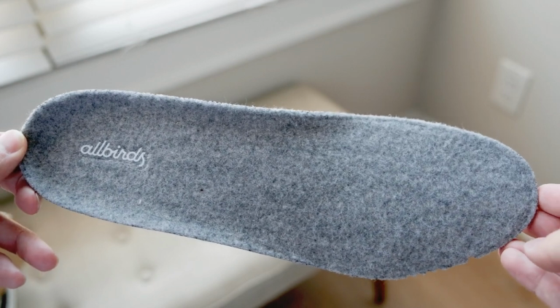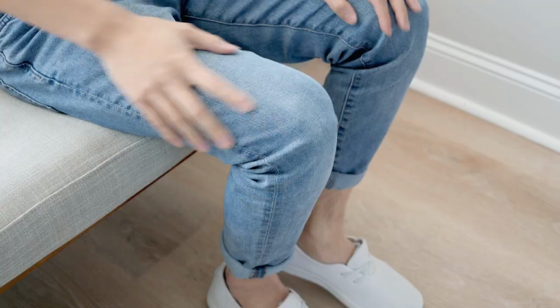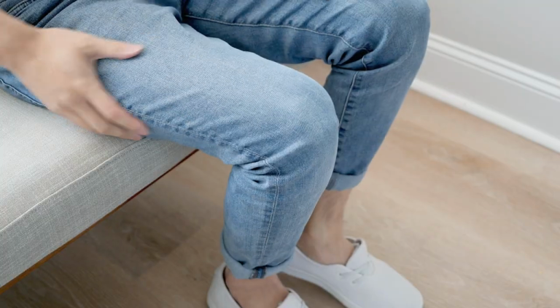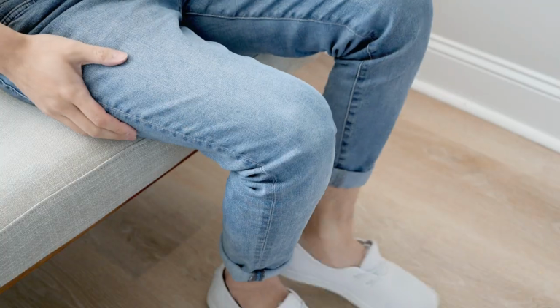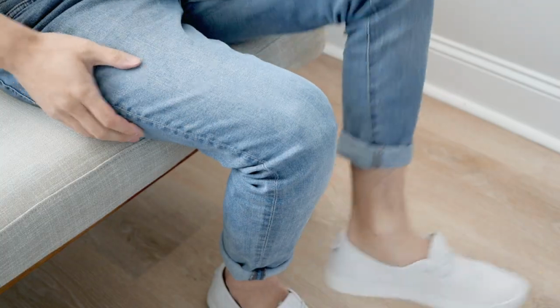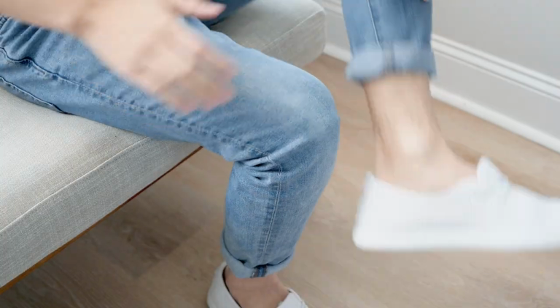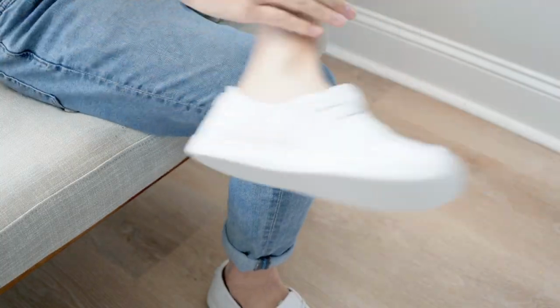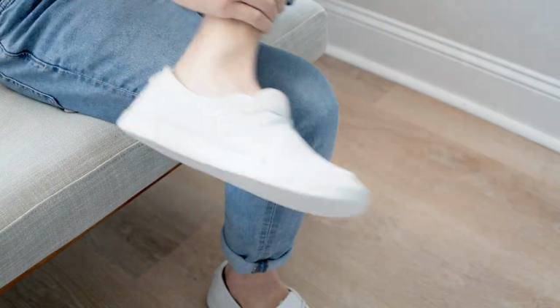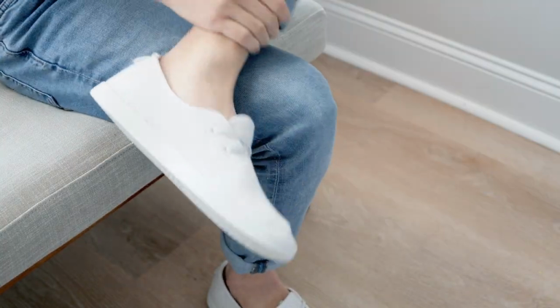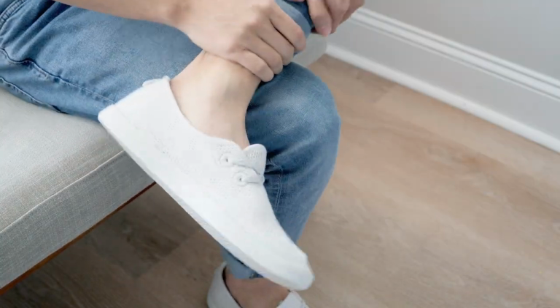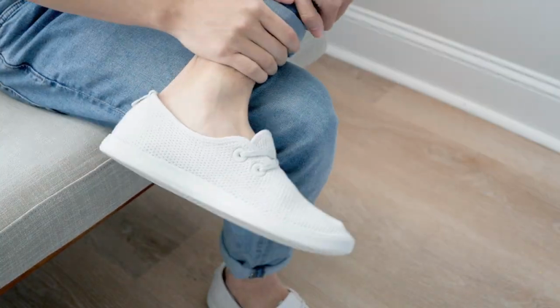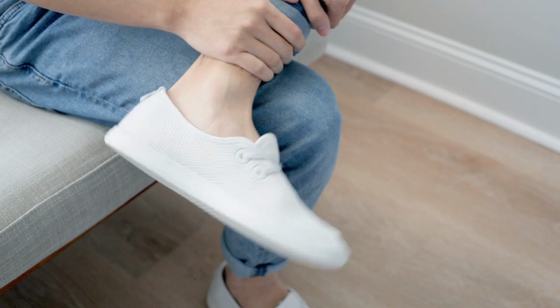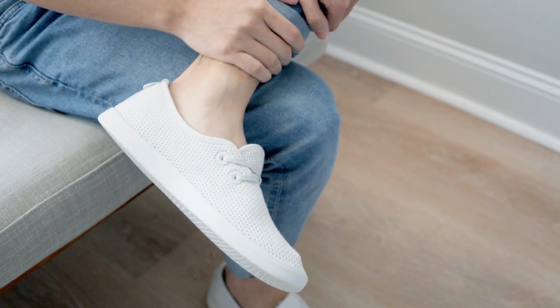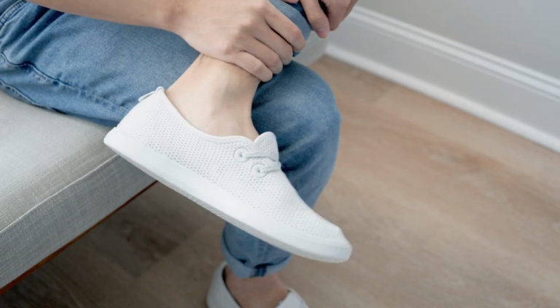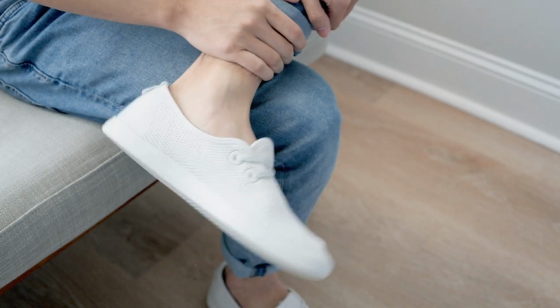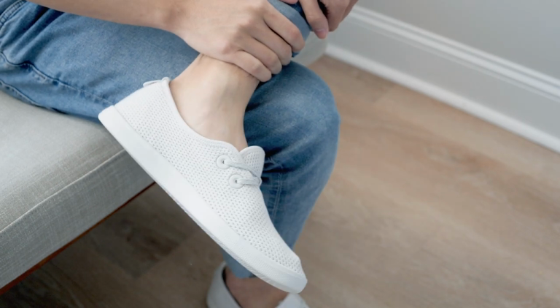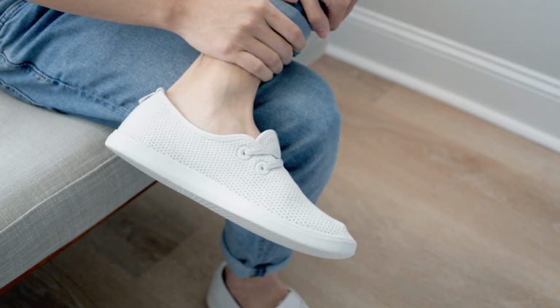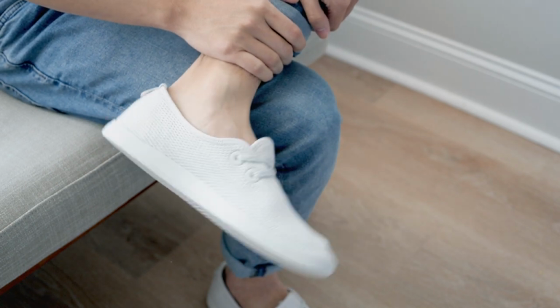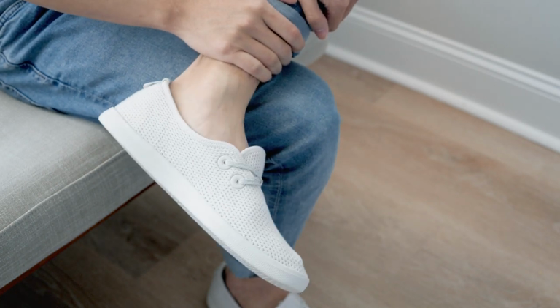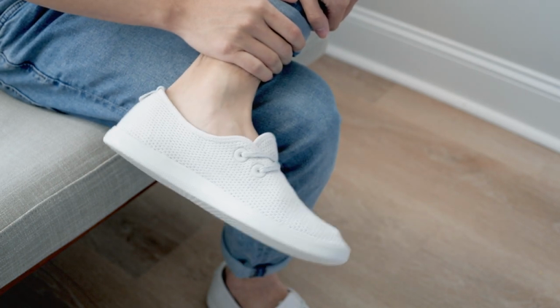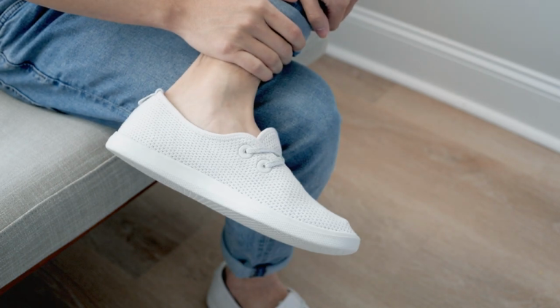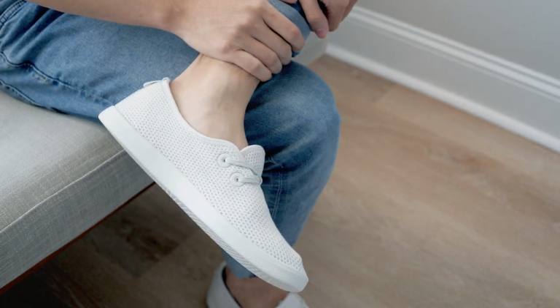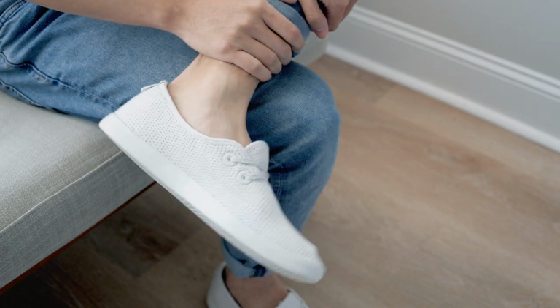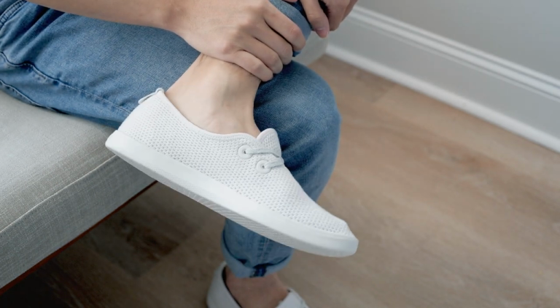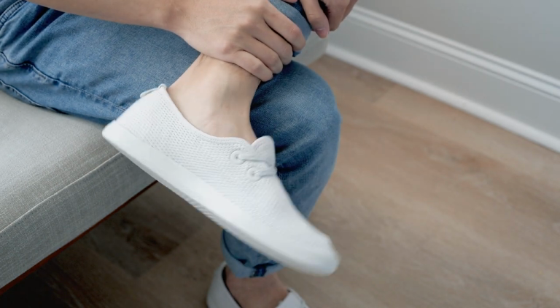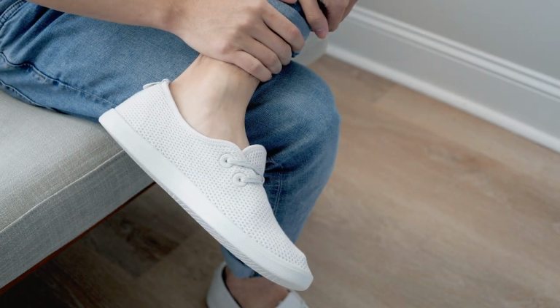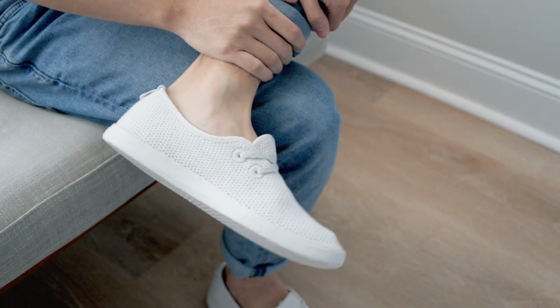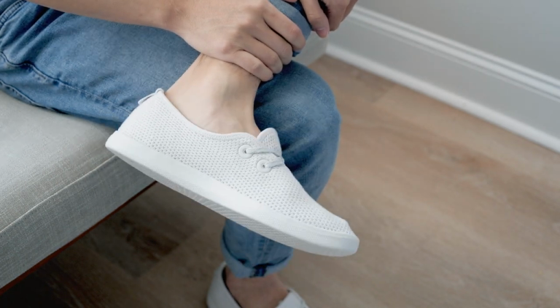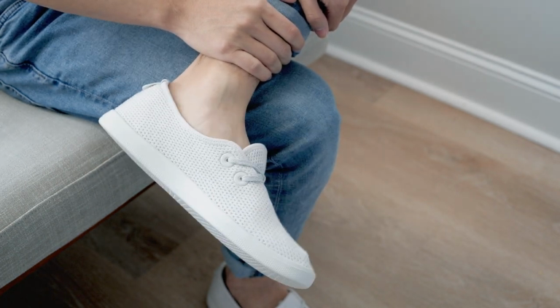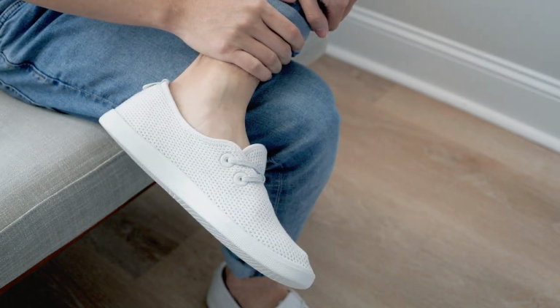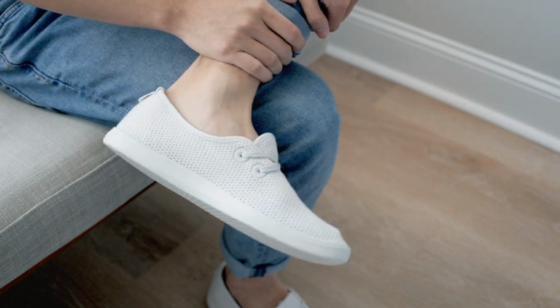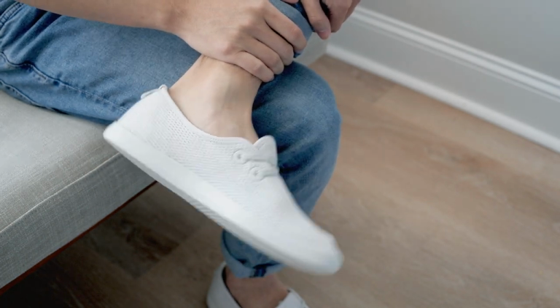In case you're wondering, the Tree Skippers can be worn without socks as well, which is the way I intend on wearing them the majority of the time.